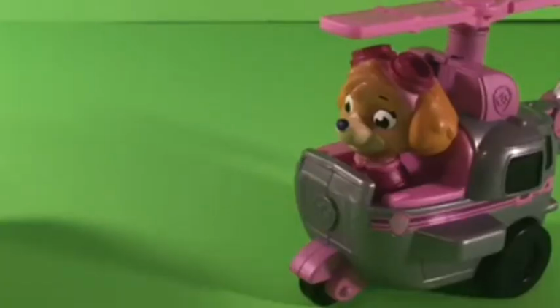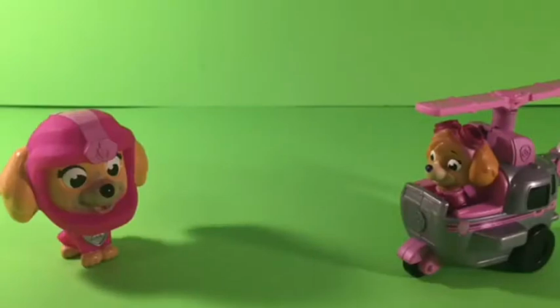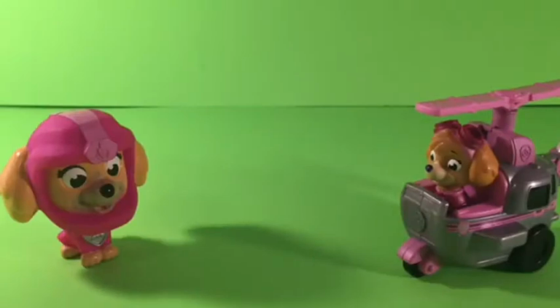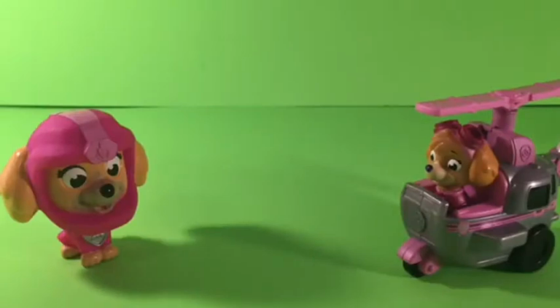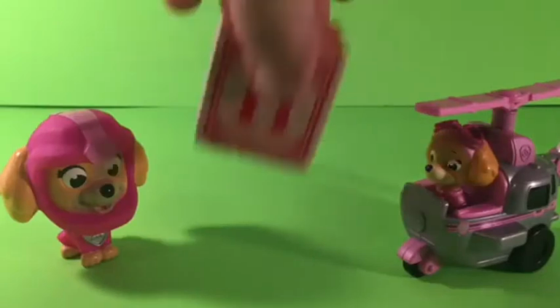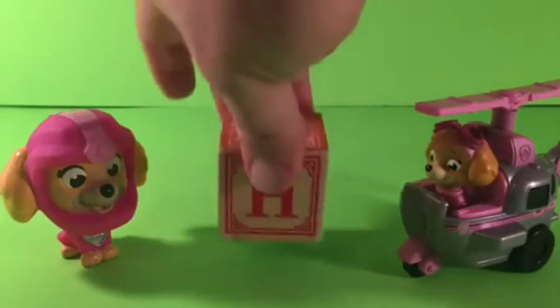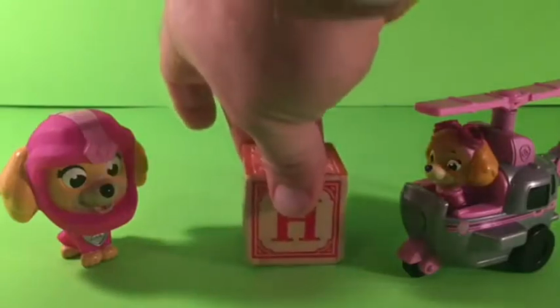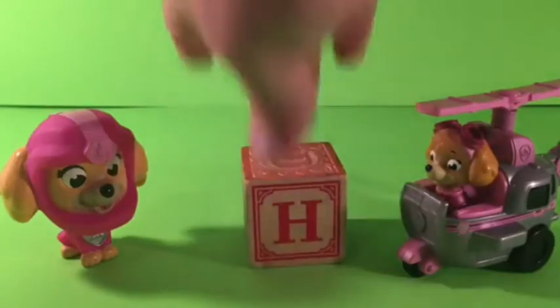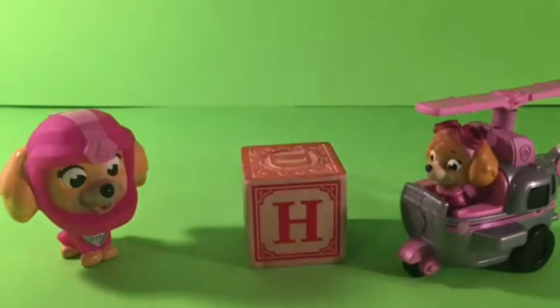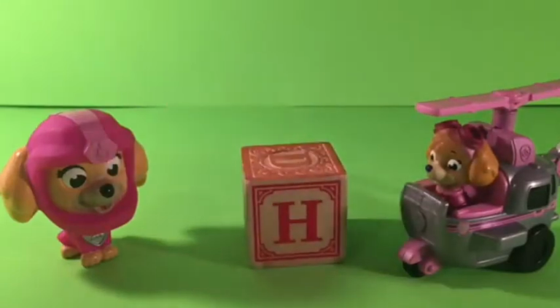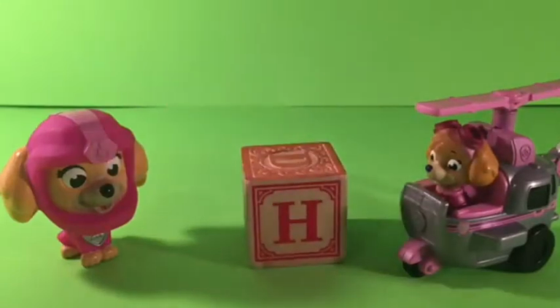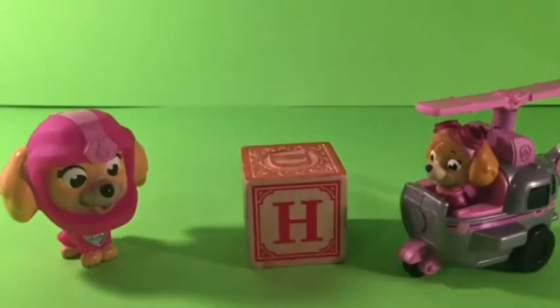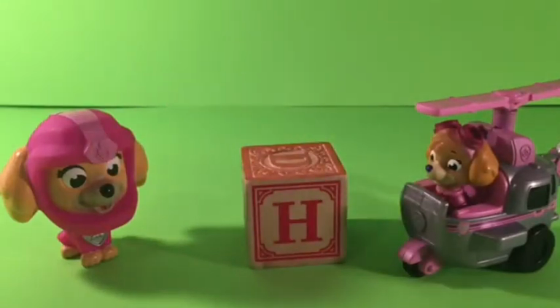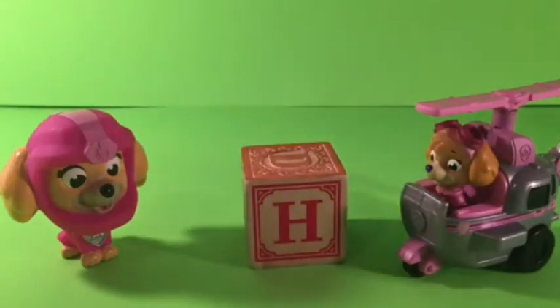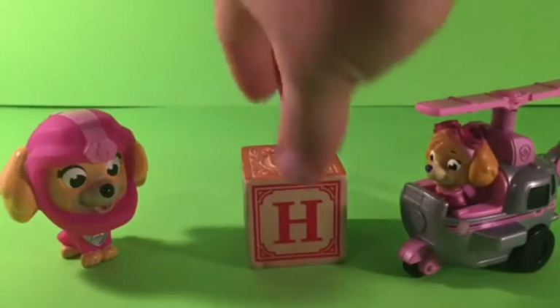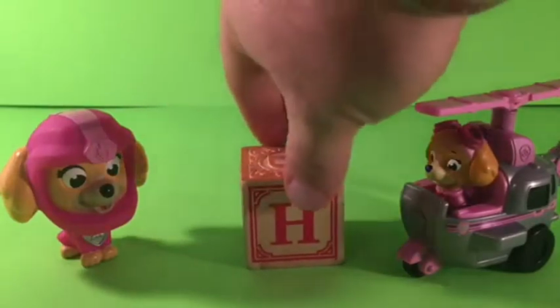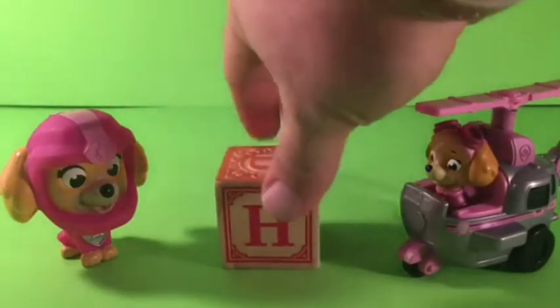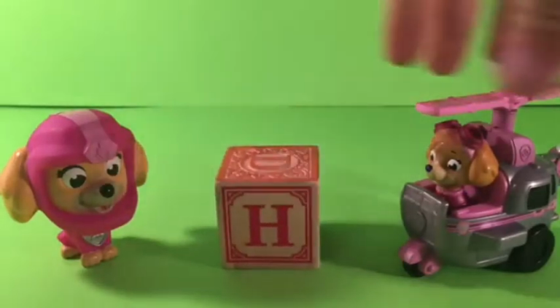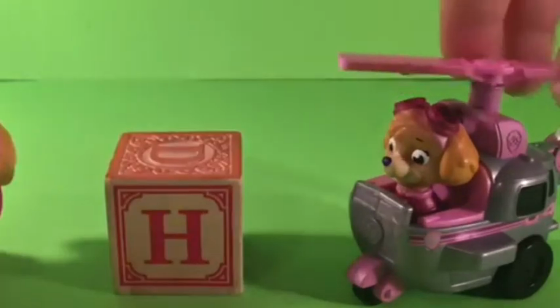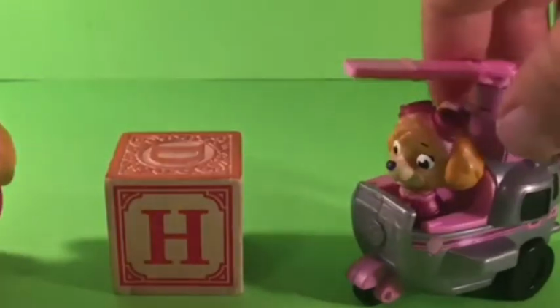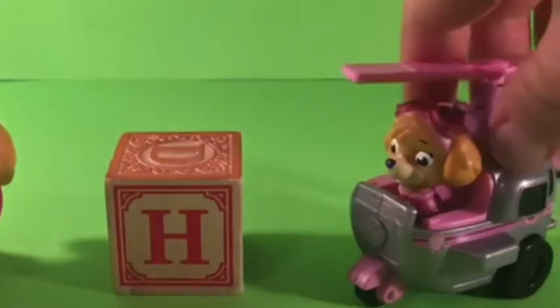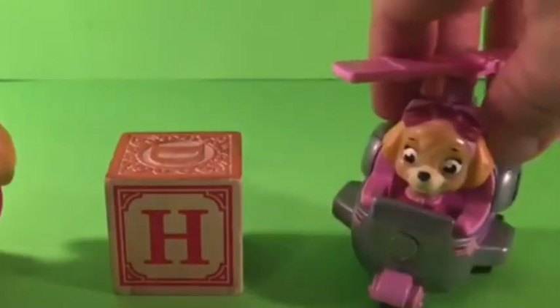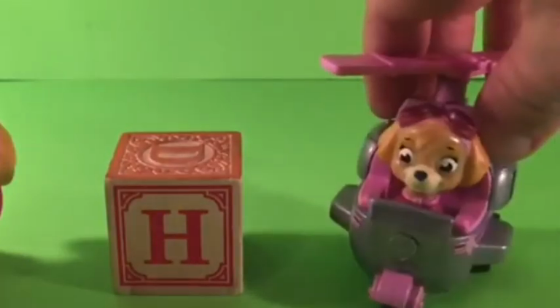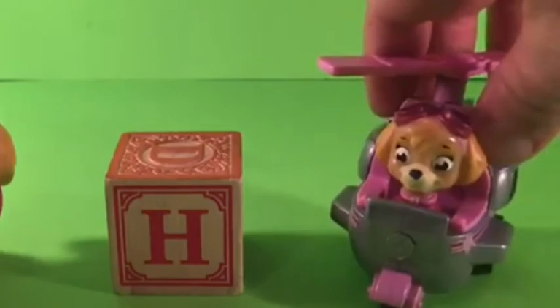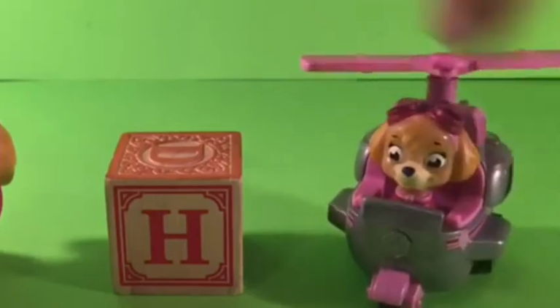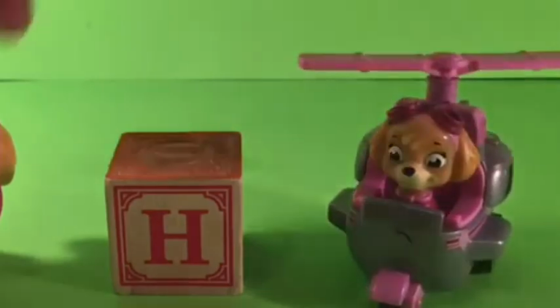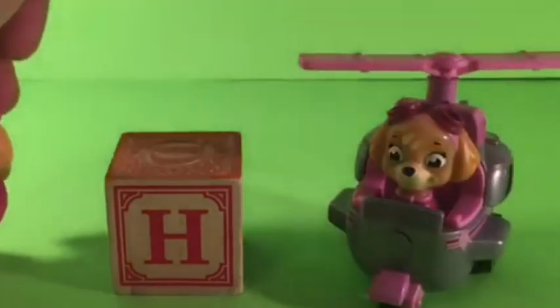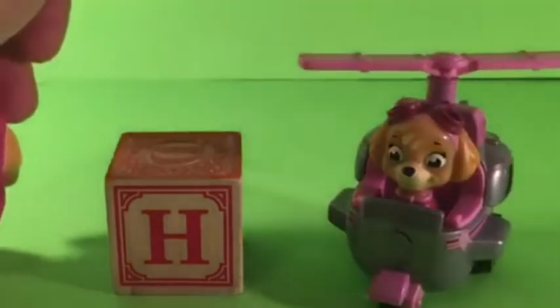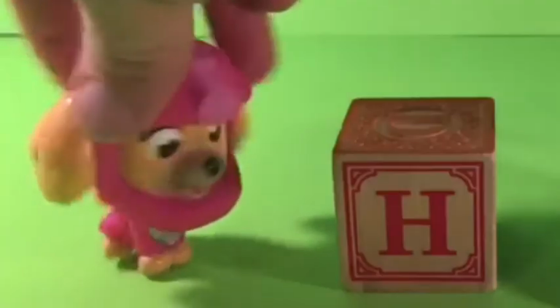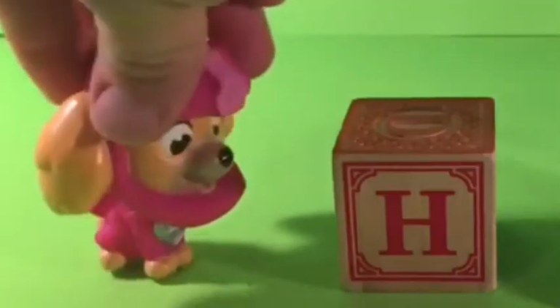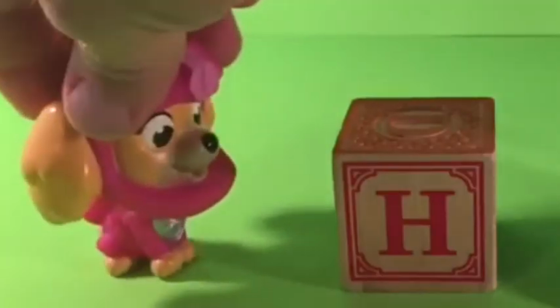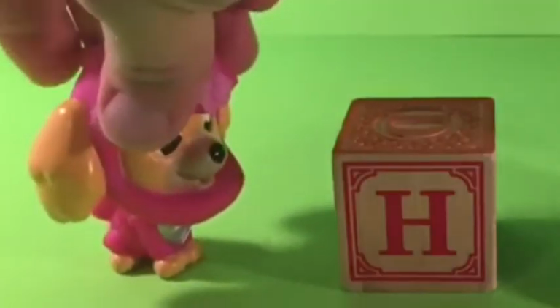H it is. And here is our H. Ruff, ruff. Oh, I love the H. It's wonderful. Me too. Ruff, ruff.